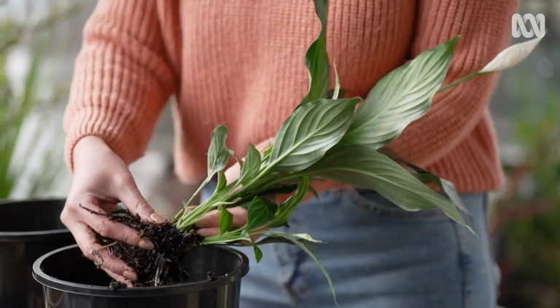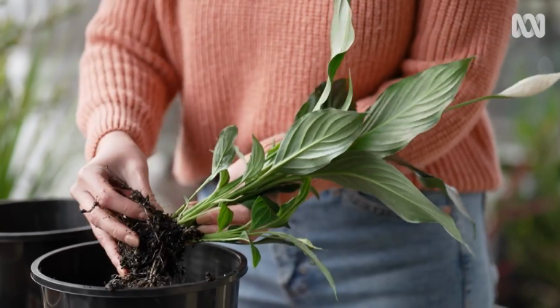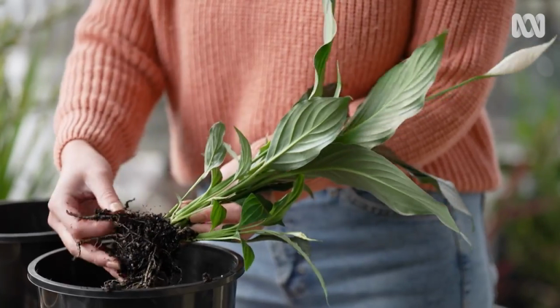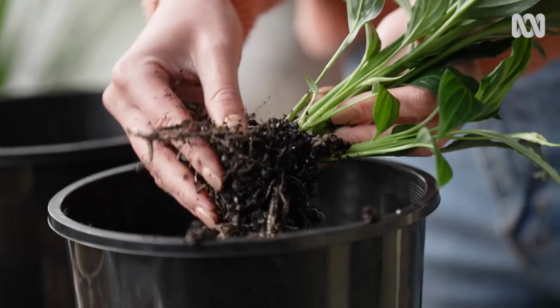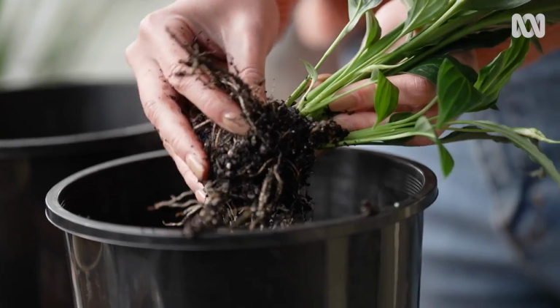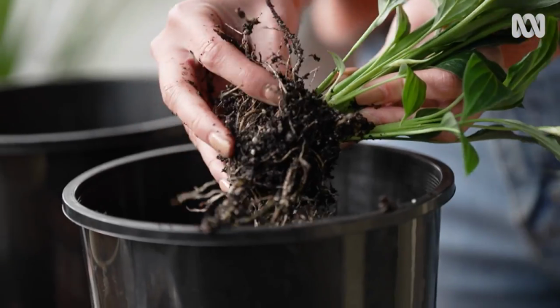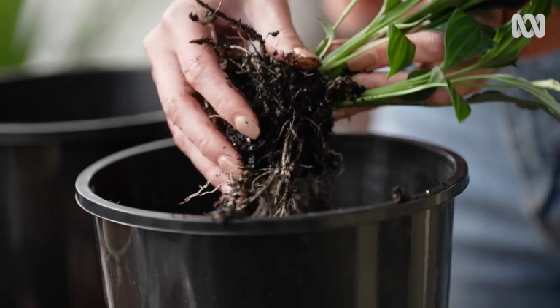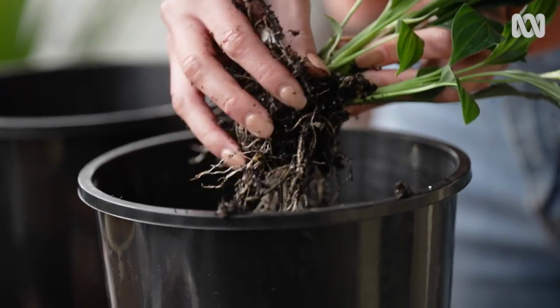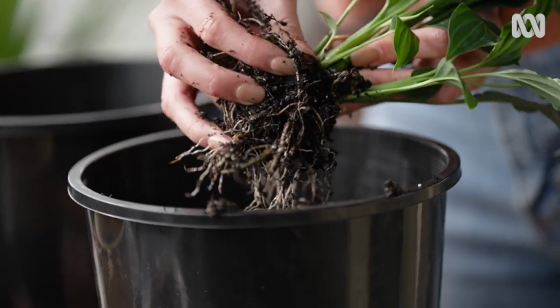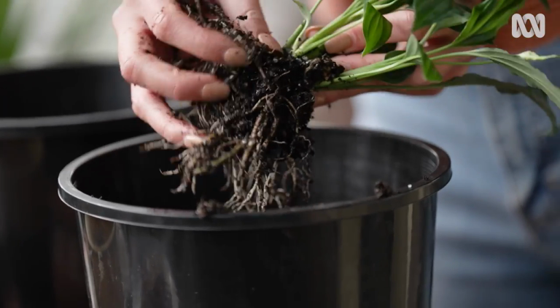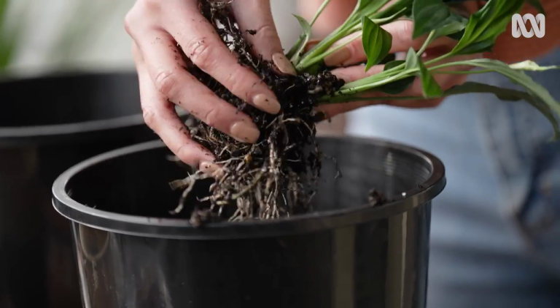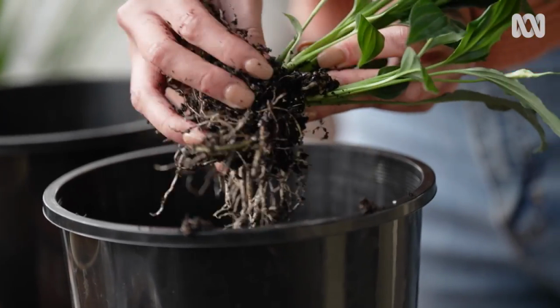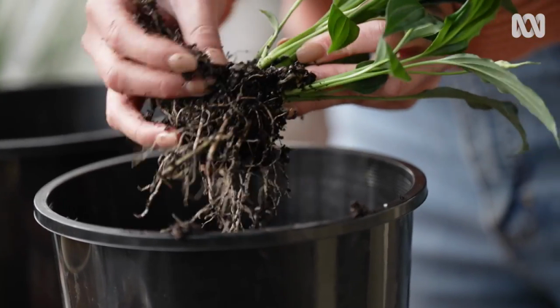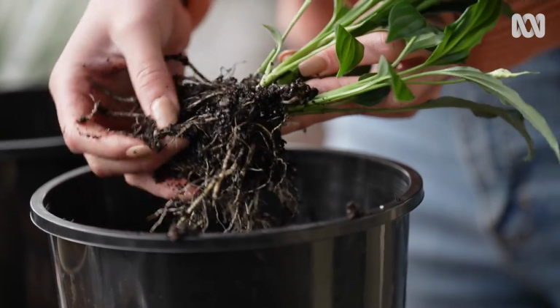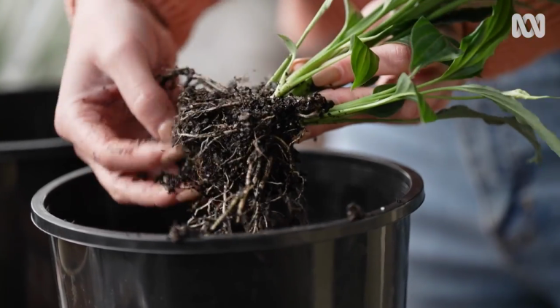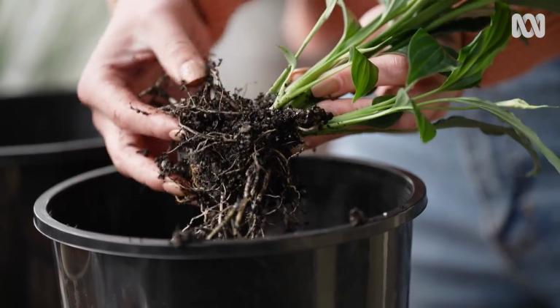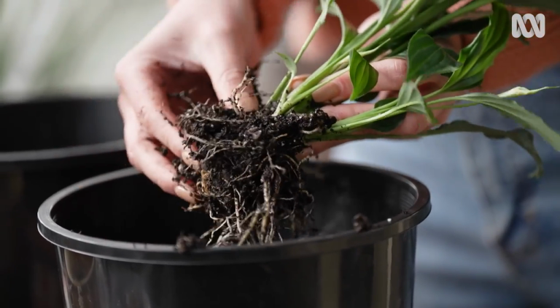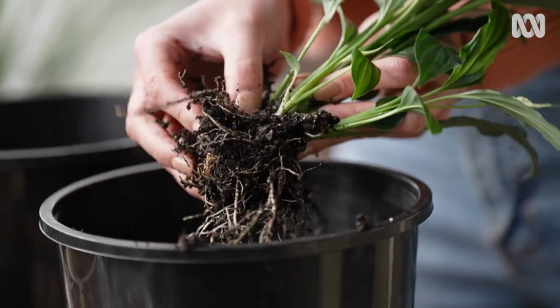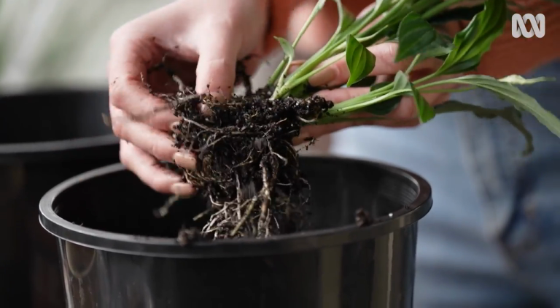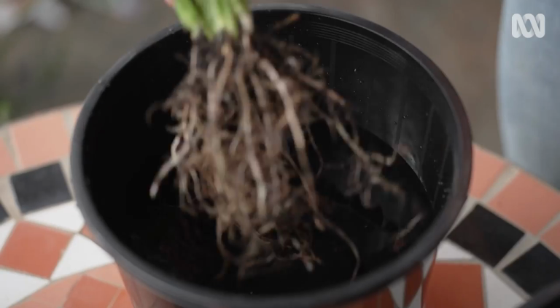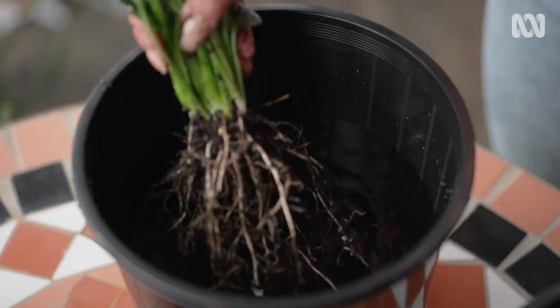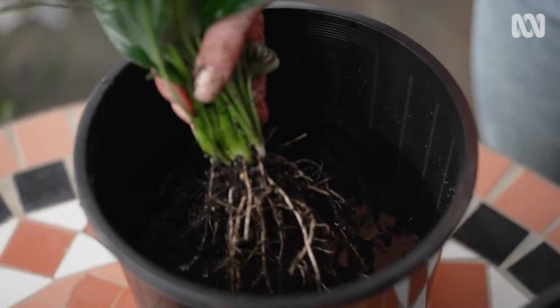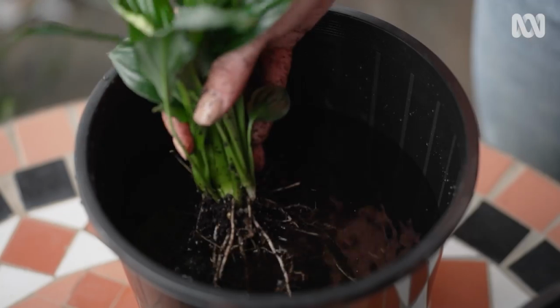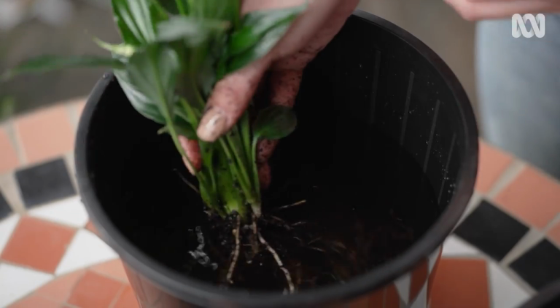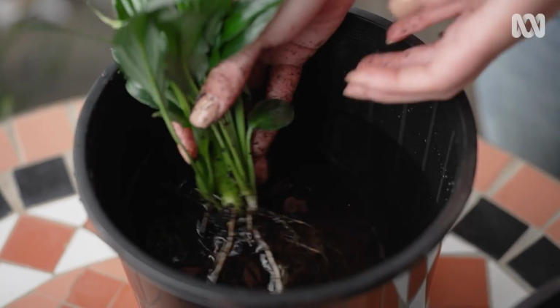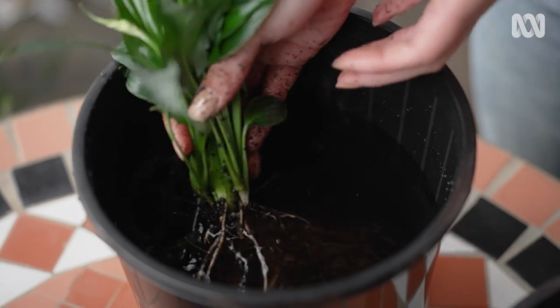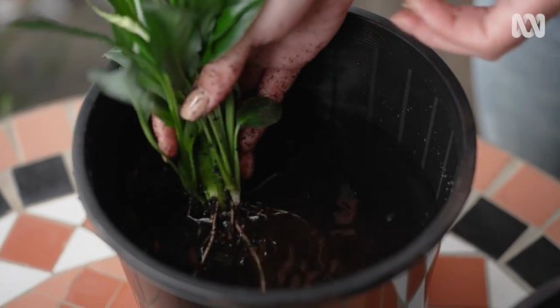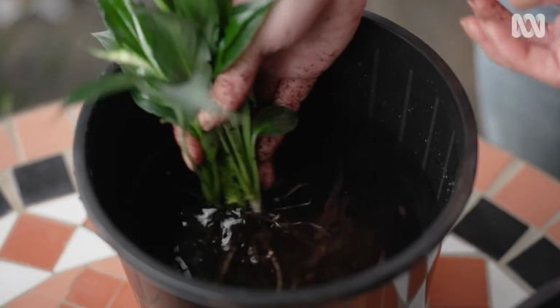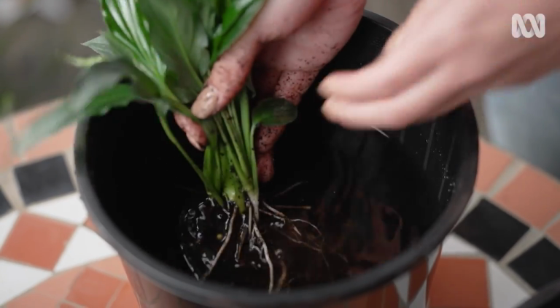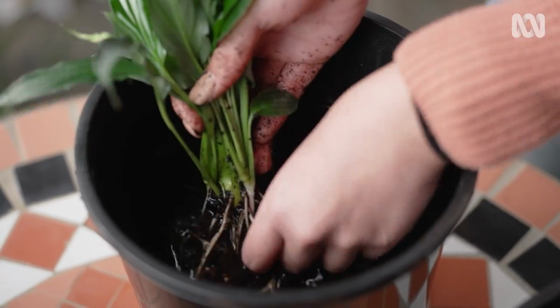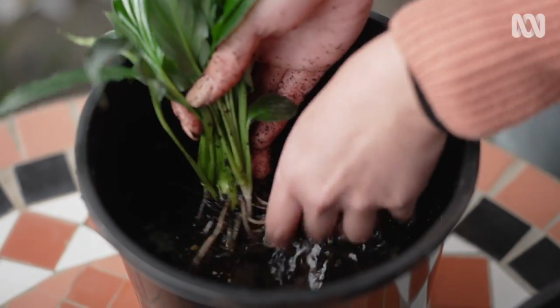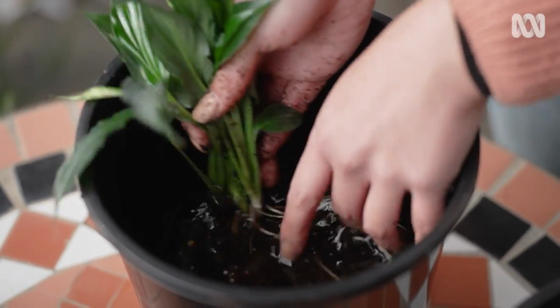When transferring plants from soil to a soil-free environment, you must wash the roots really well and very carefully.